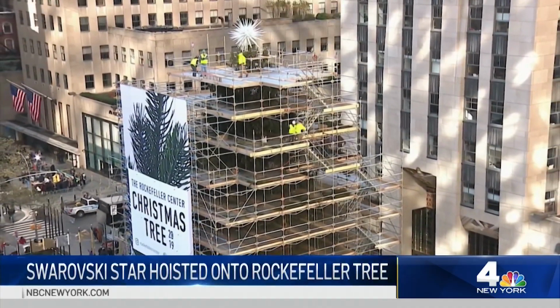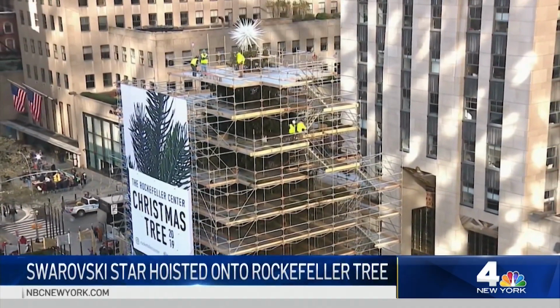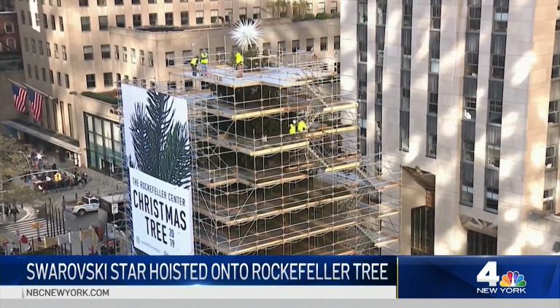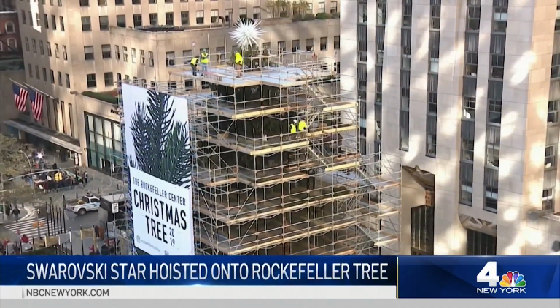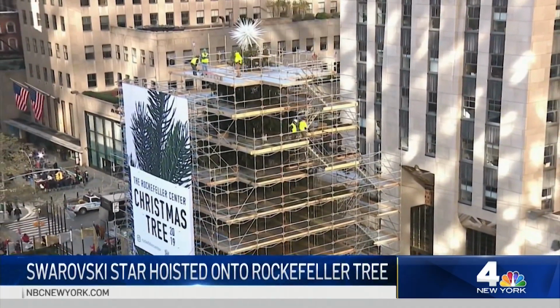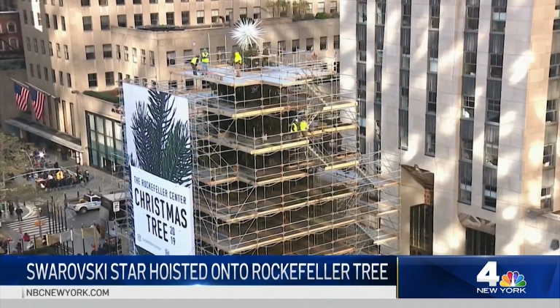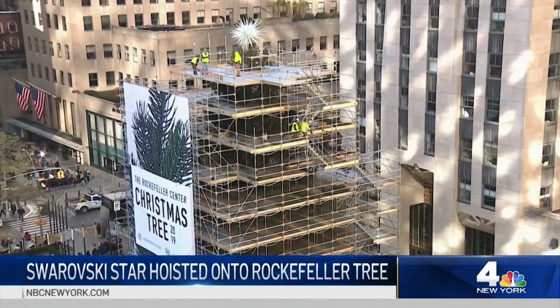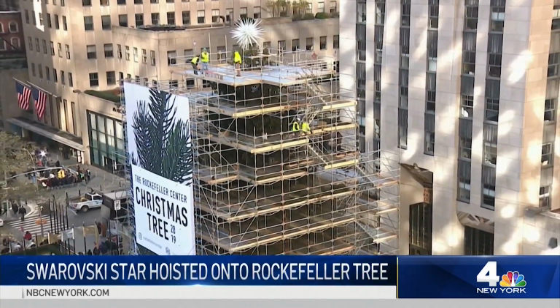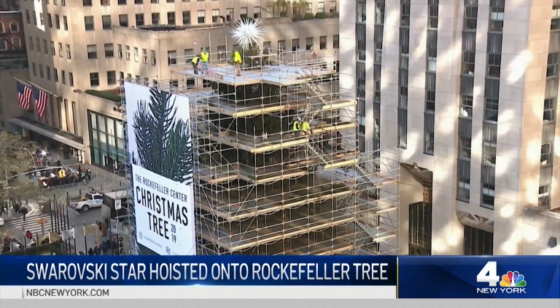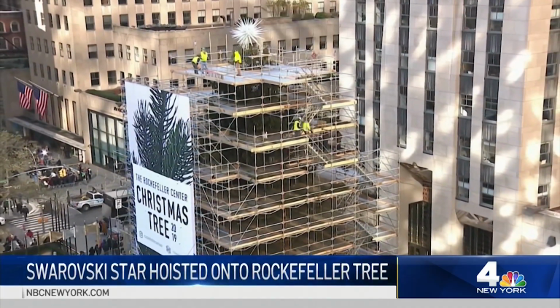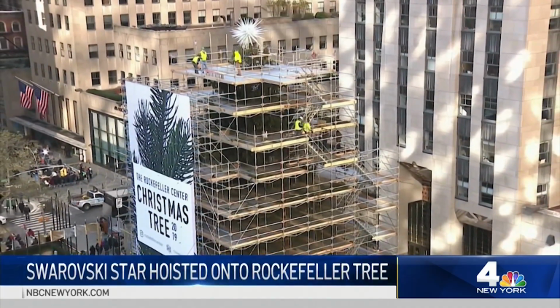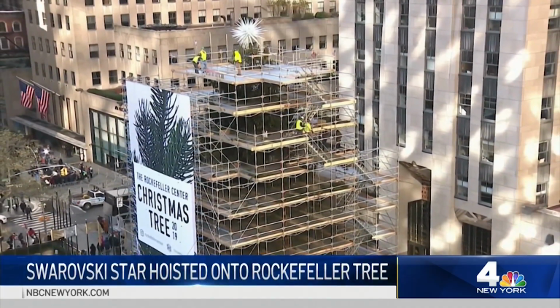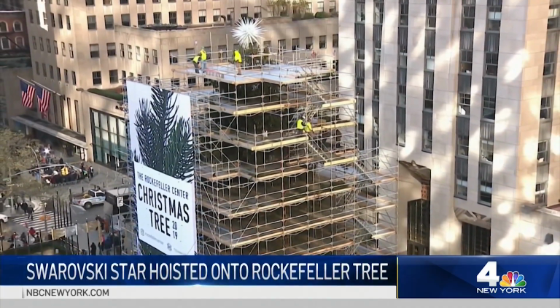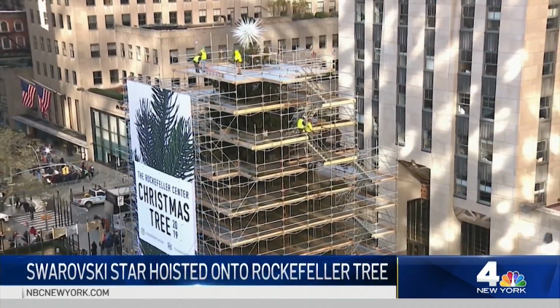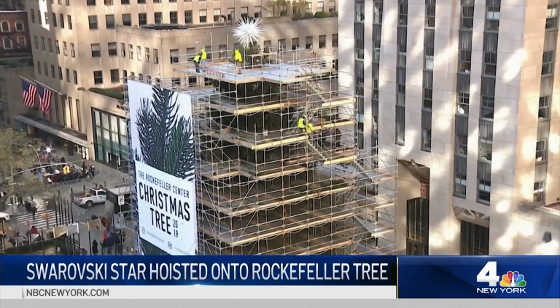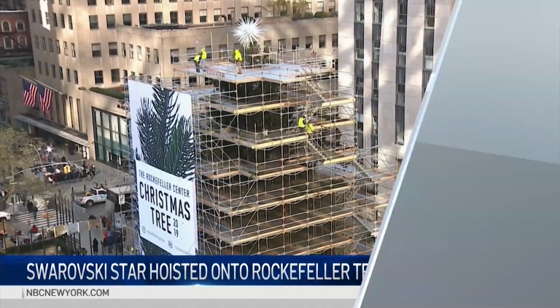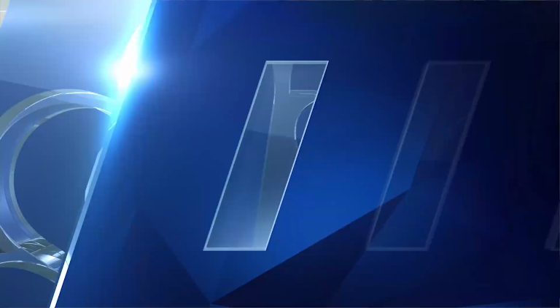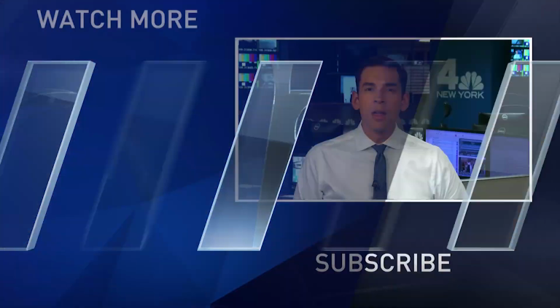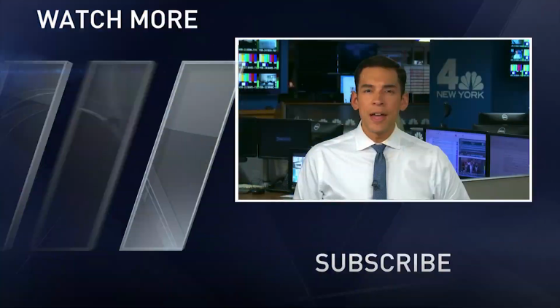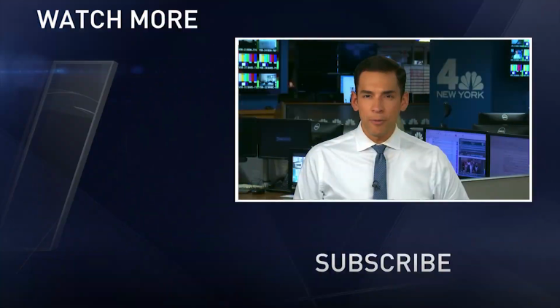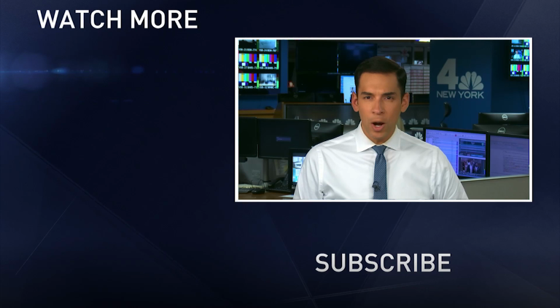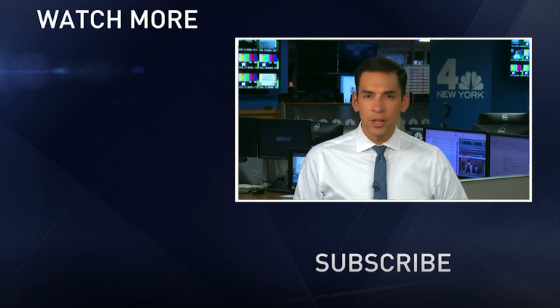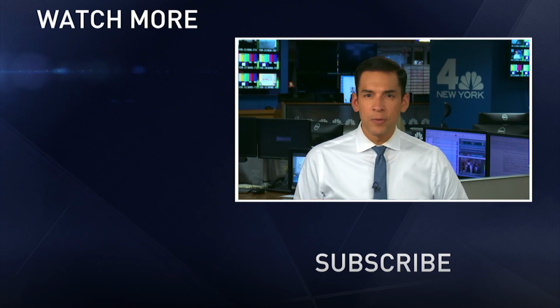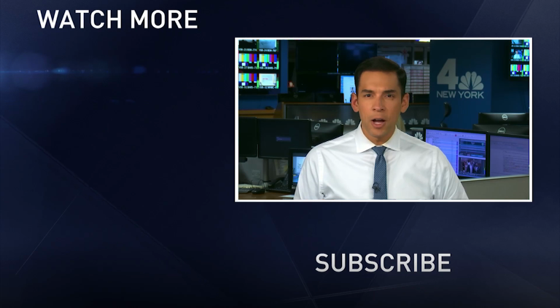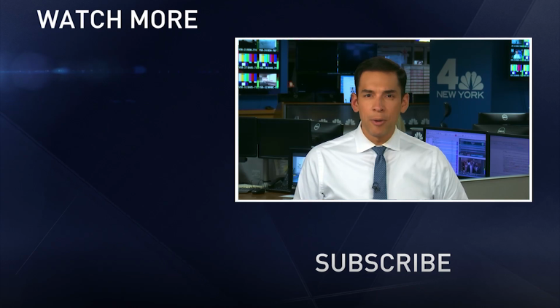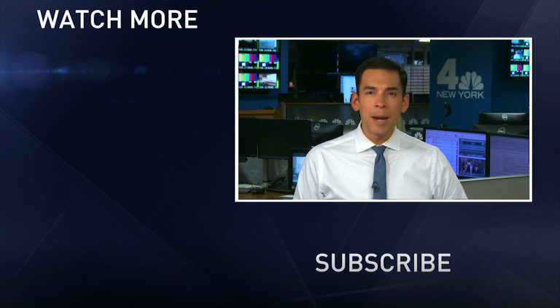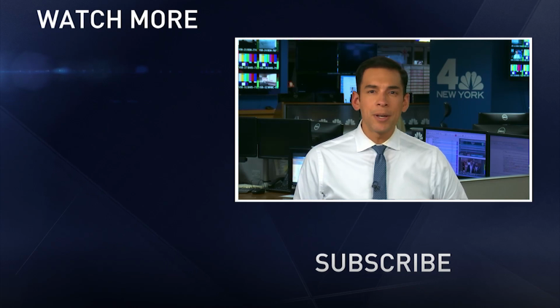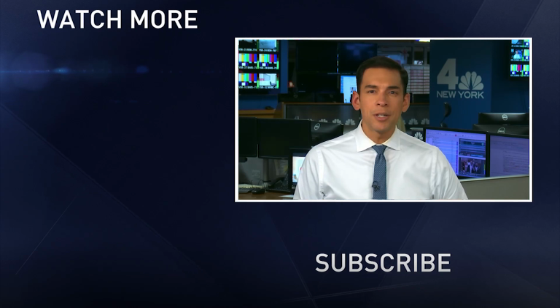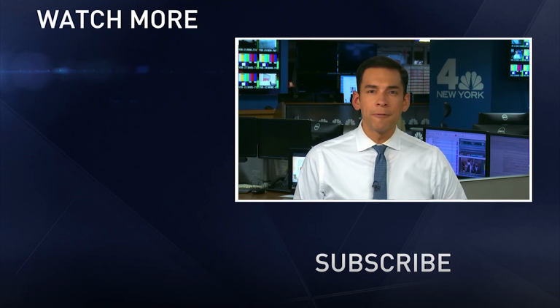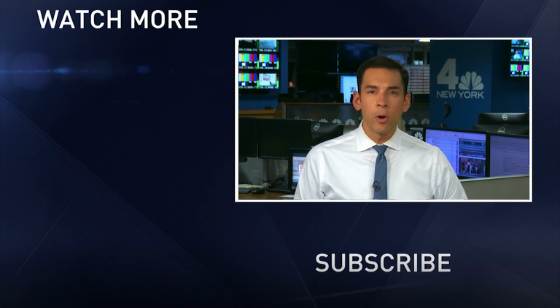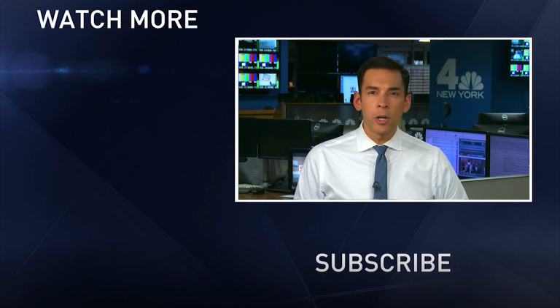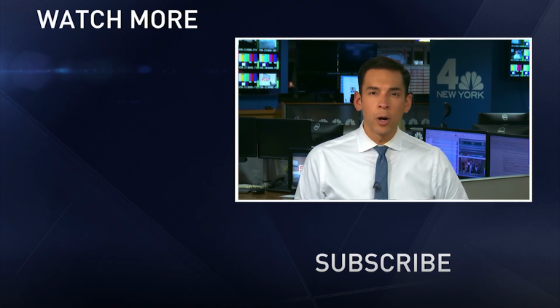From Midtown, Erica Byfield, News 4, New York.